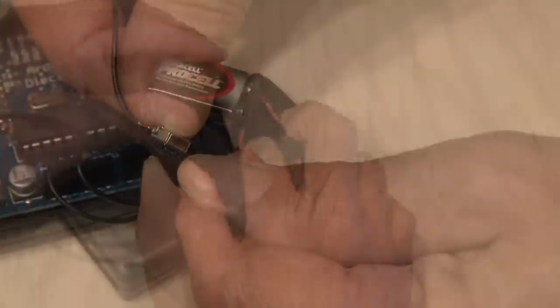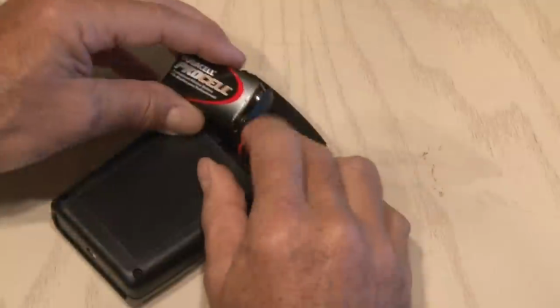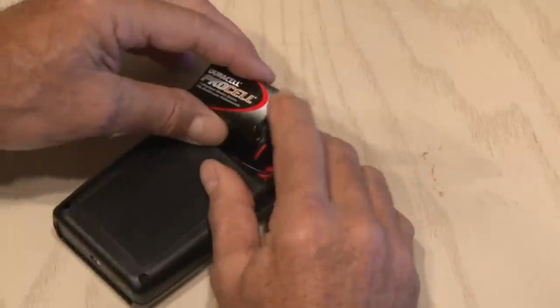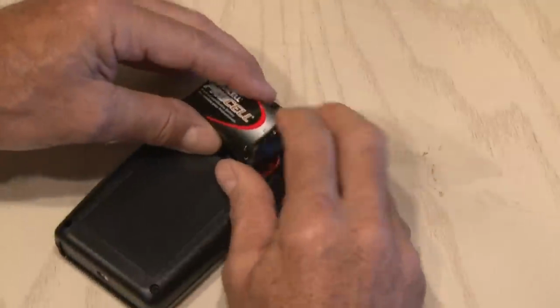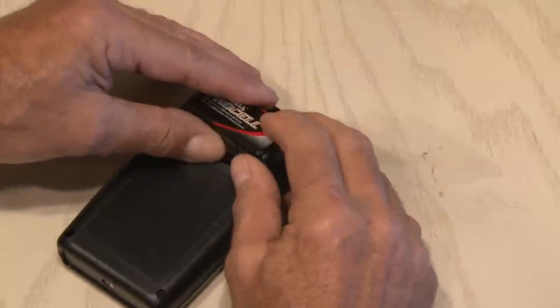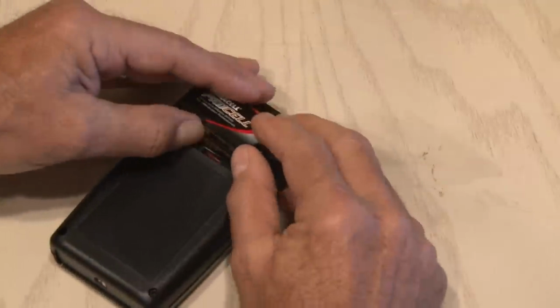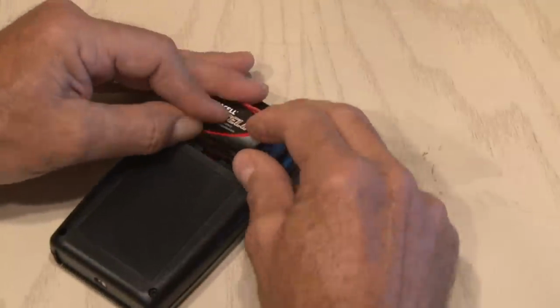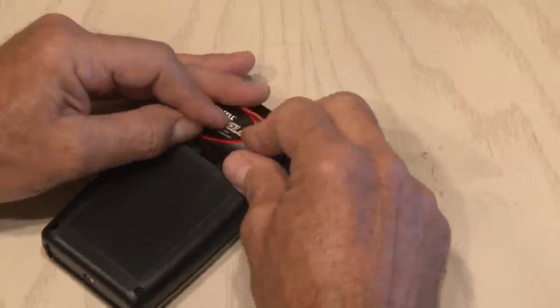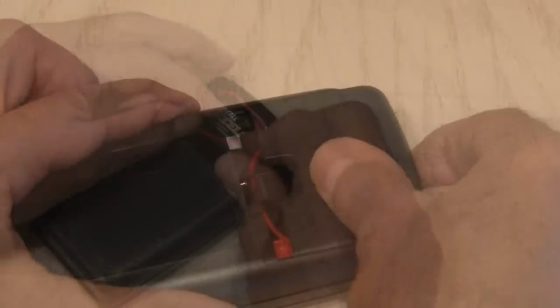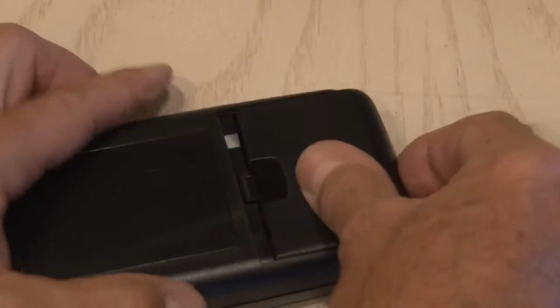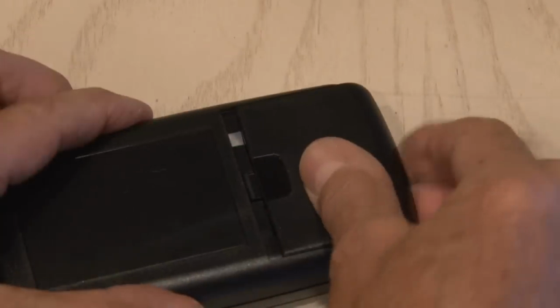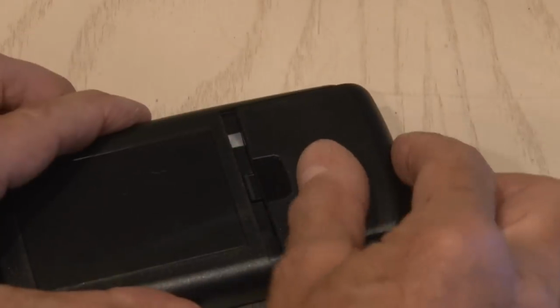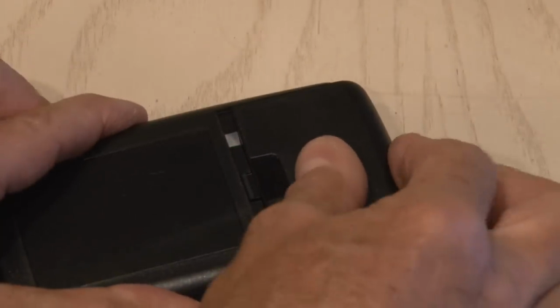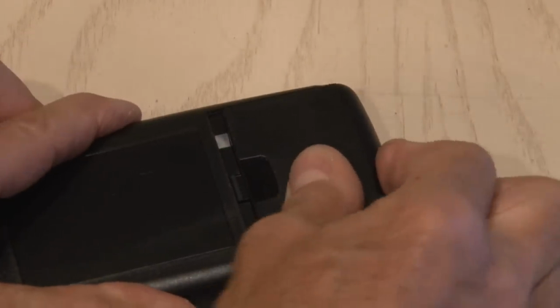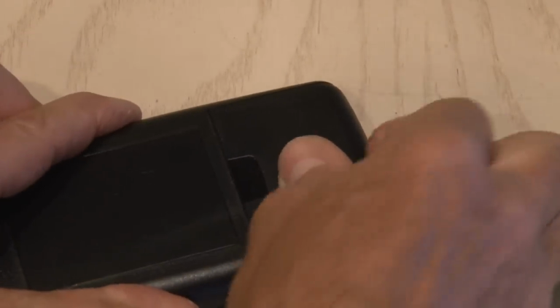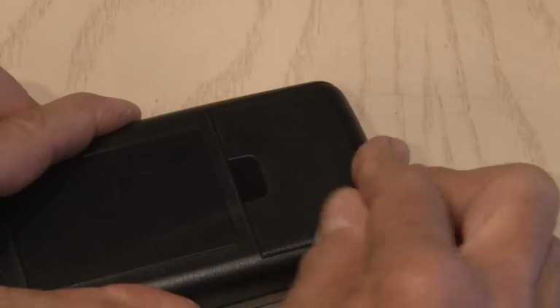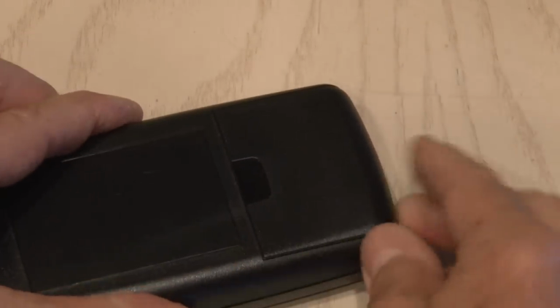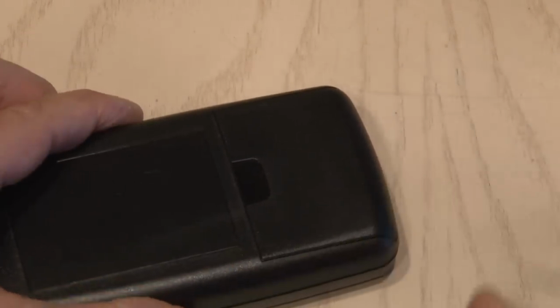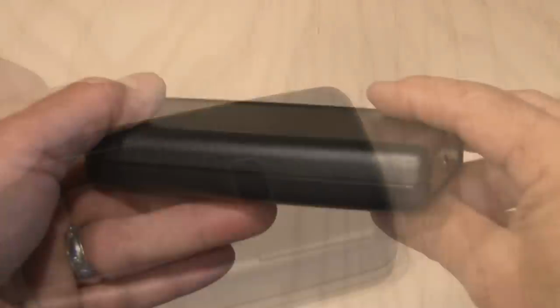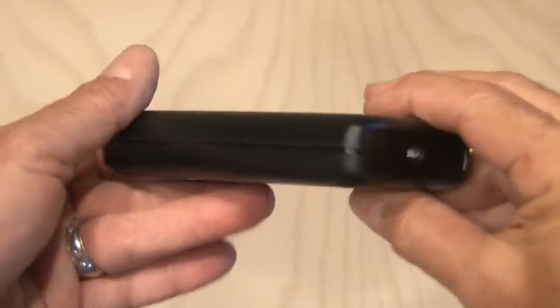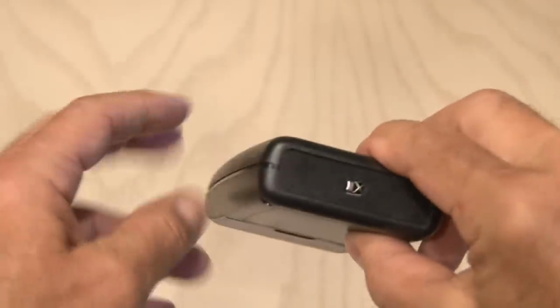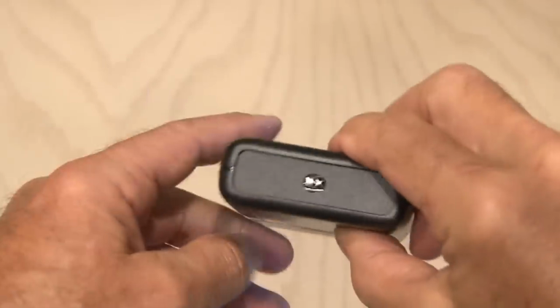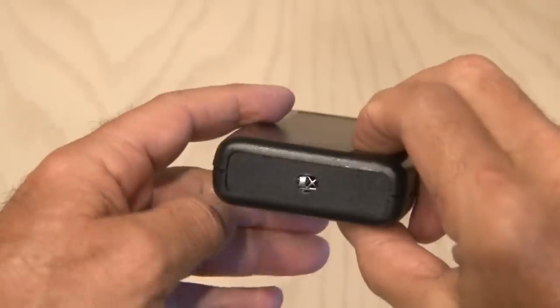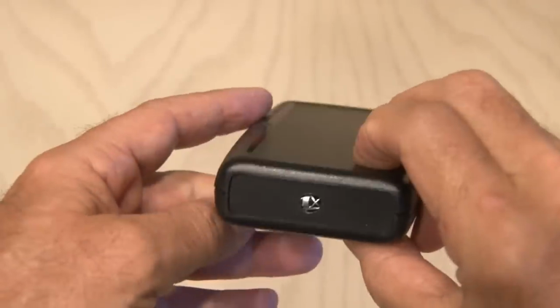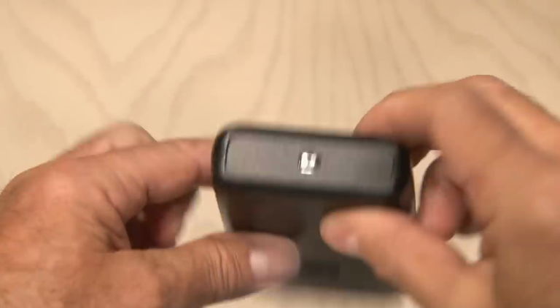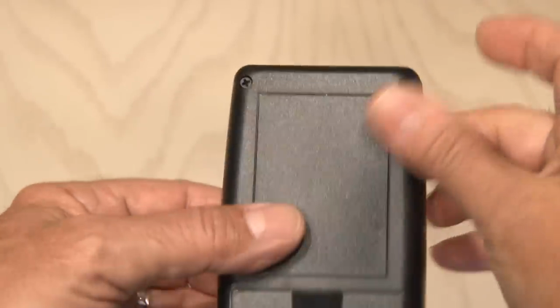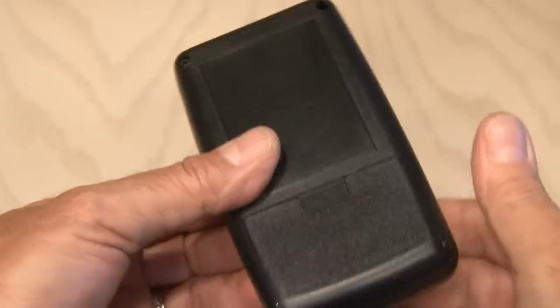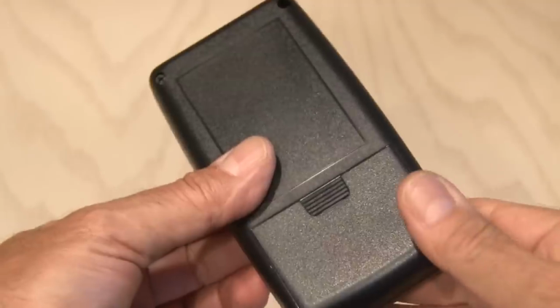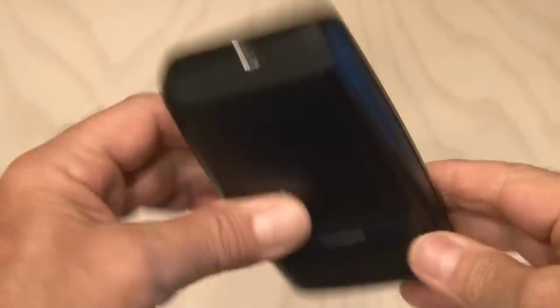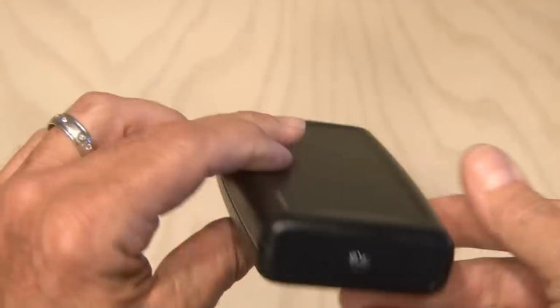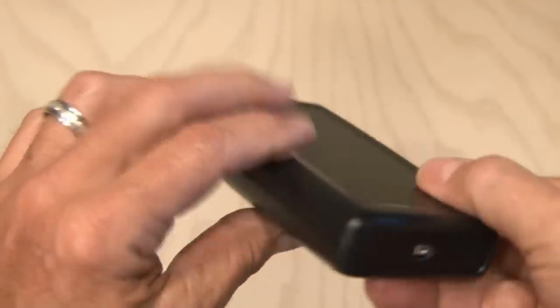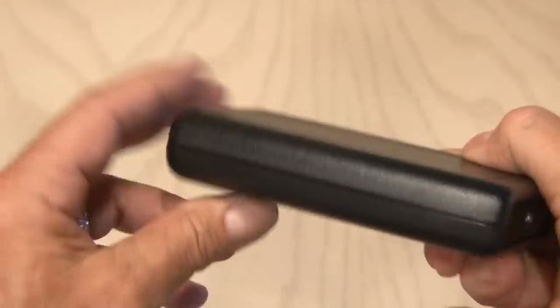Then I added our power source, a 9-volt battery, and closed everything up. Our haunted remote prank box is ready to test out.